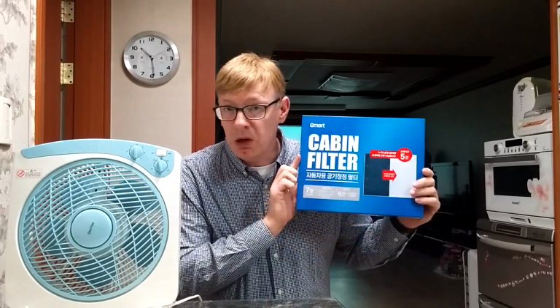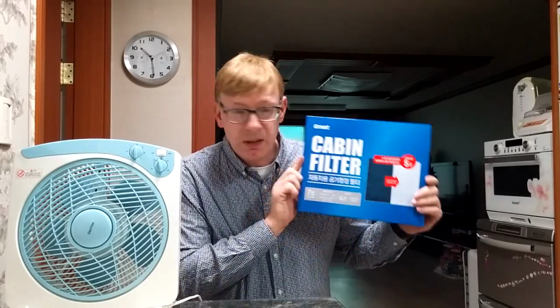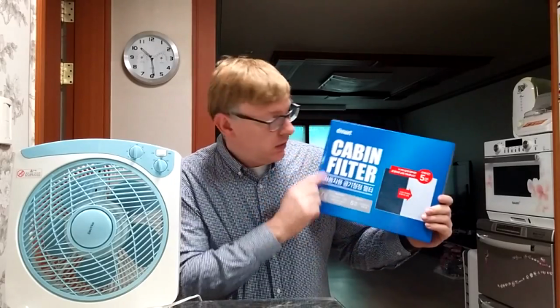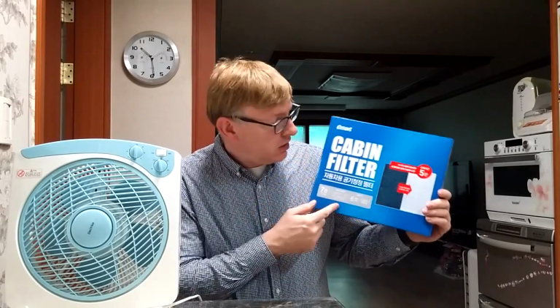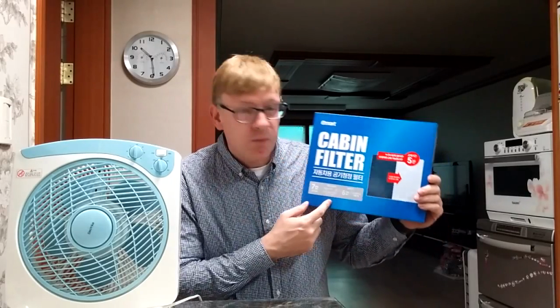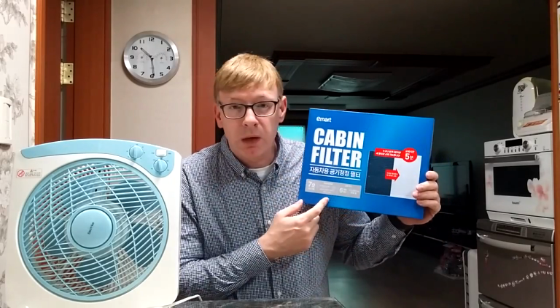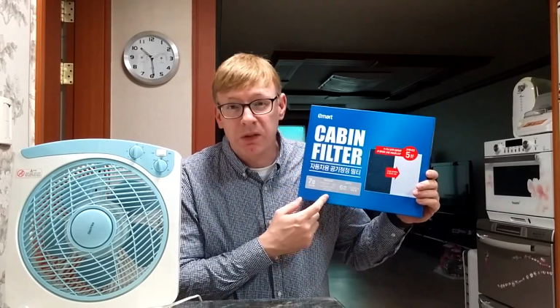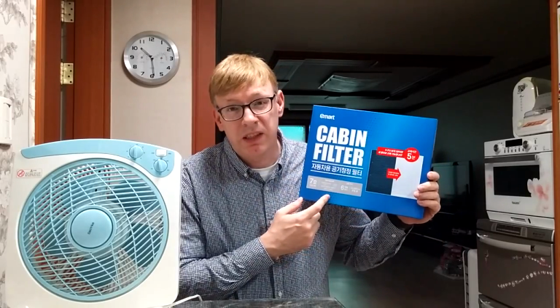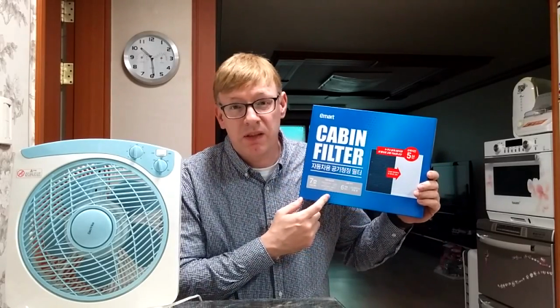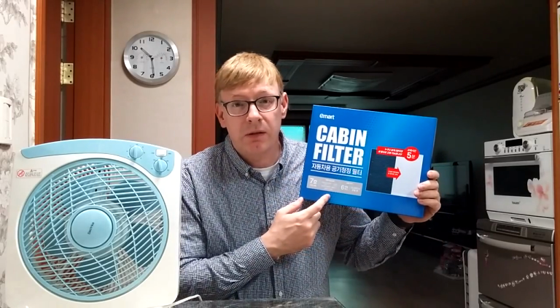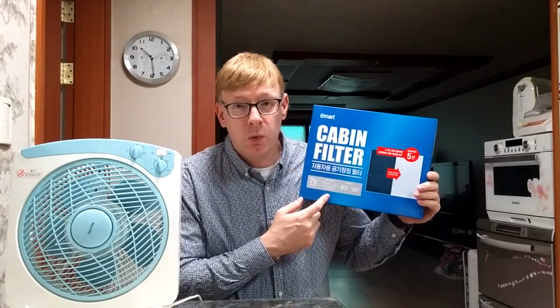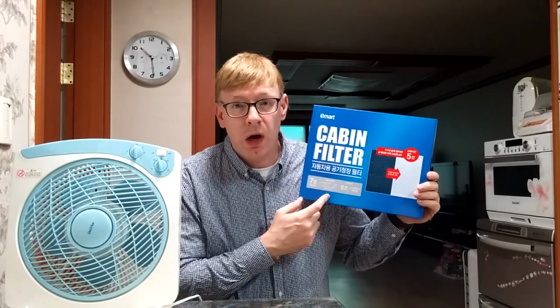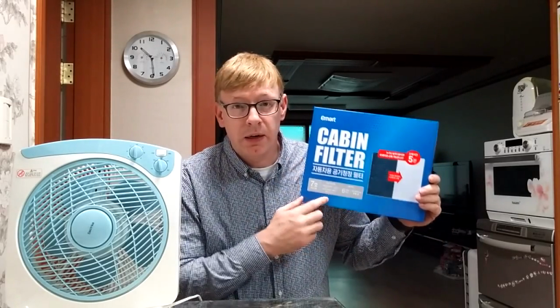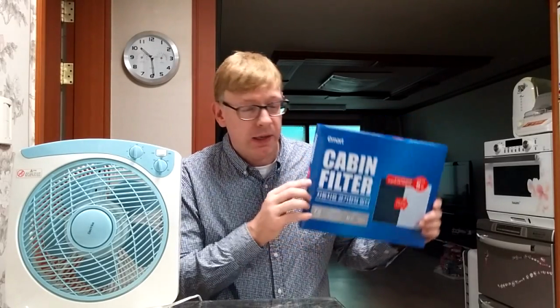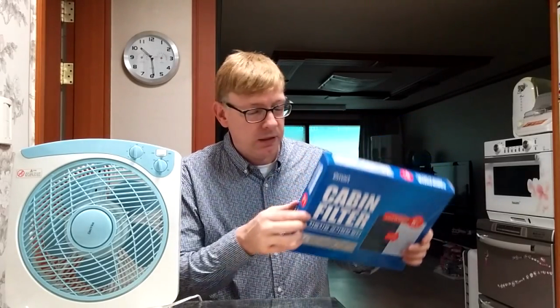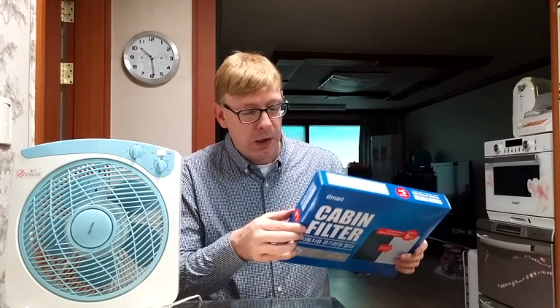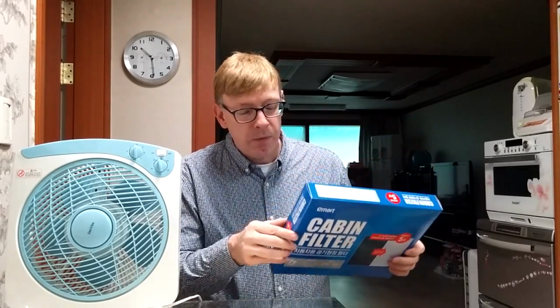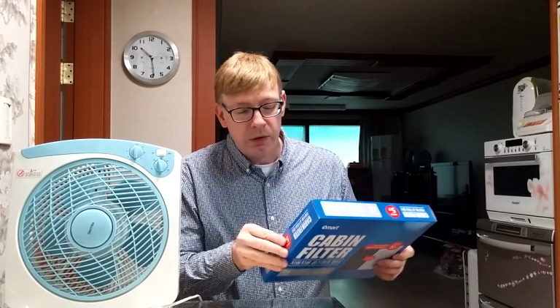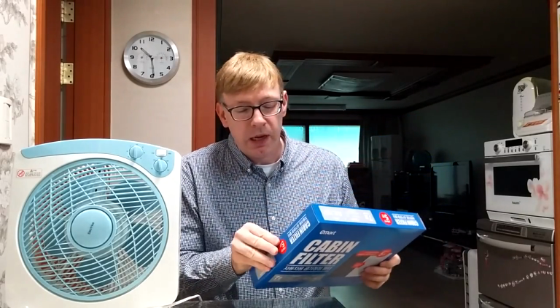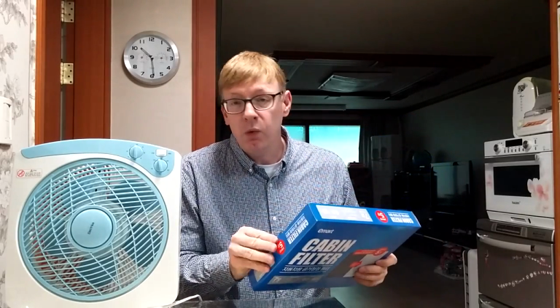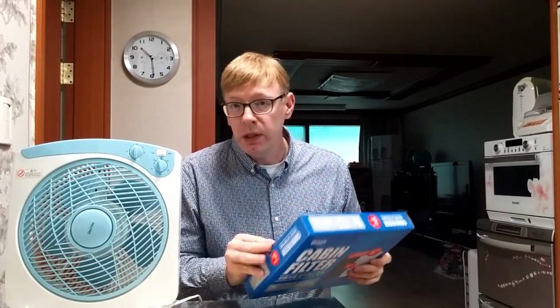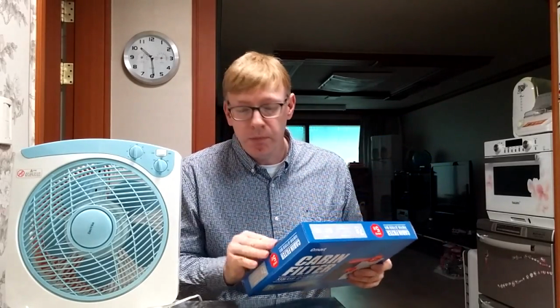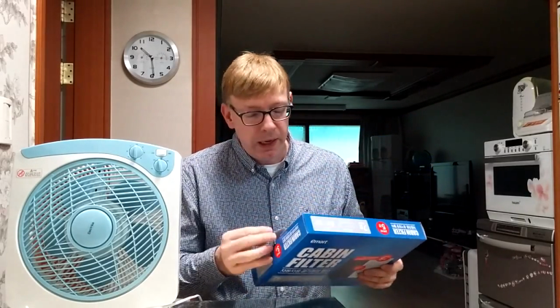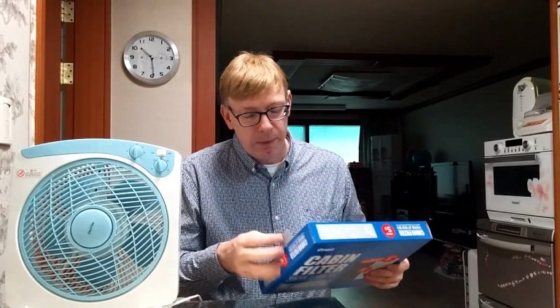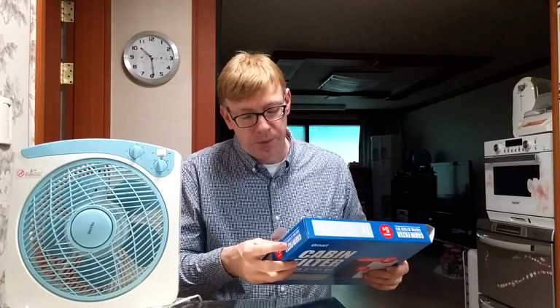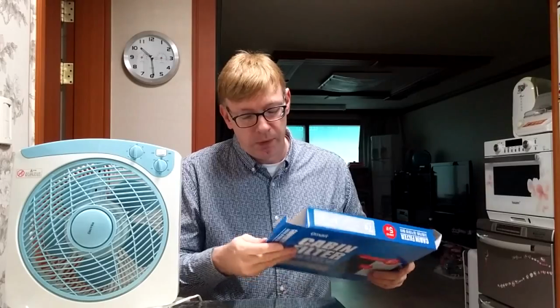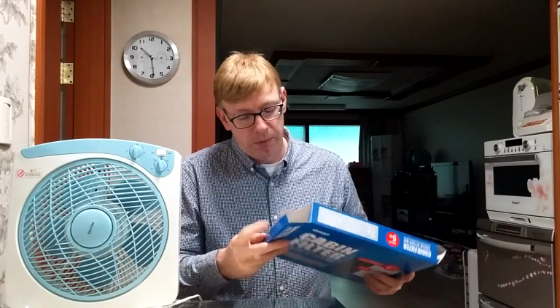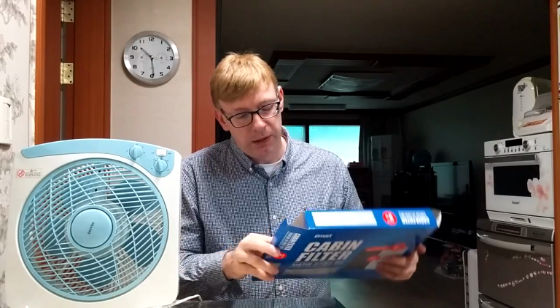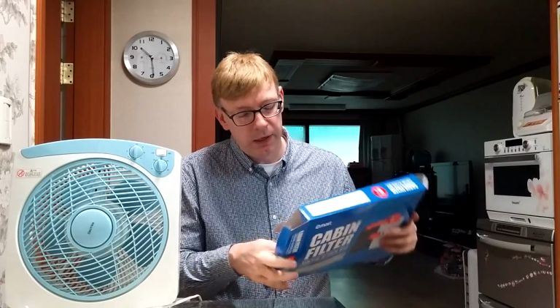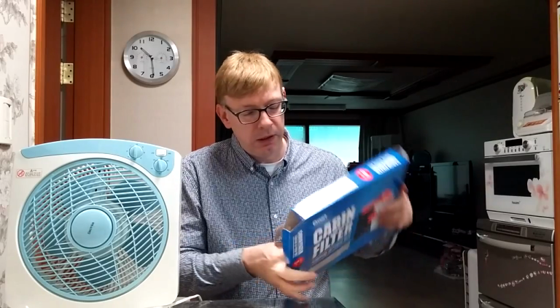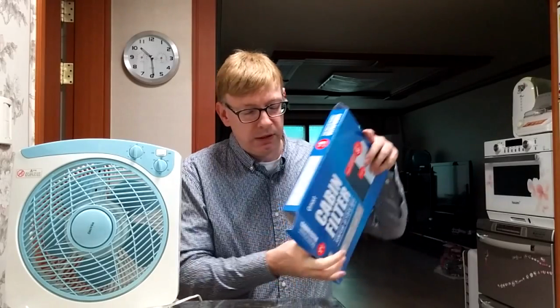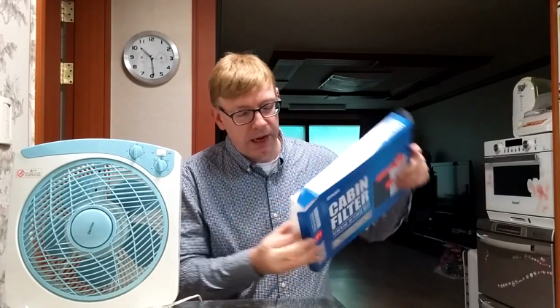The cost of this is about 6,000 won. That's it. It's not really big — let's take a look inside.